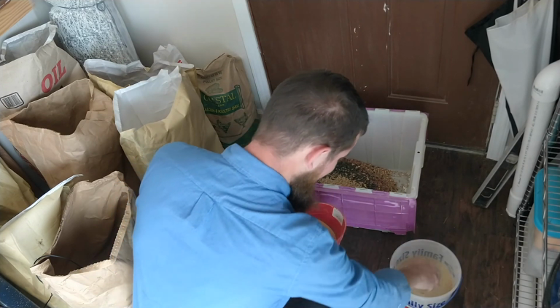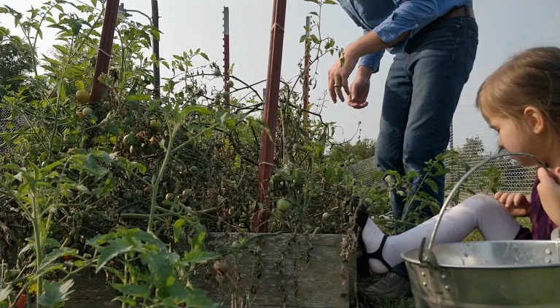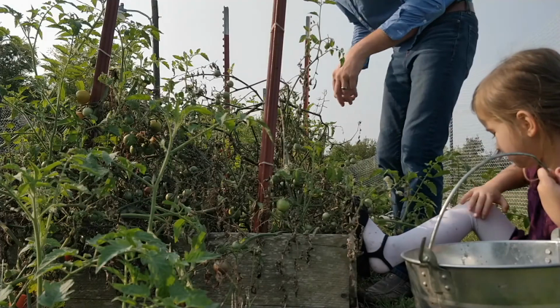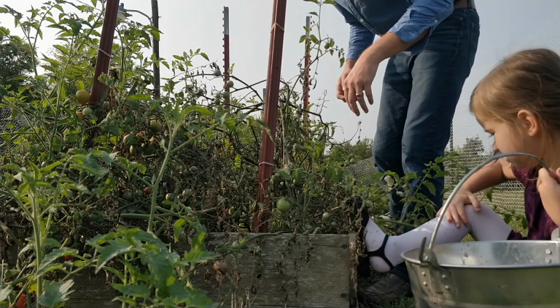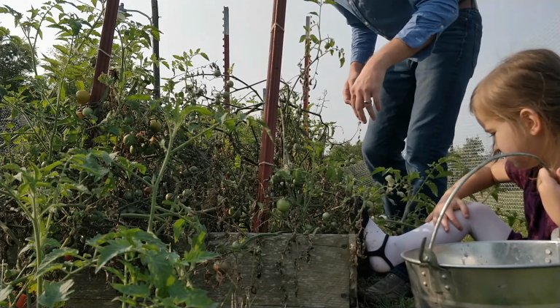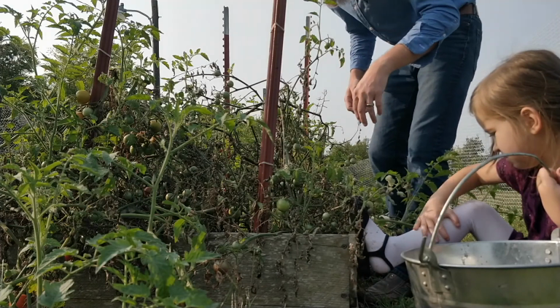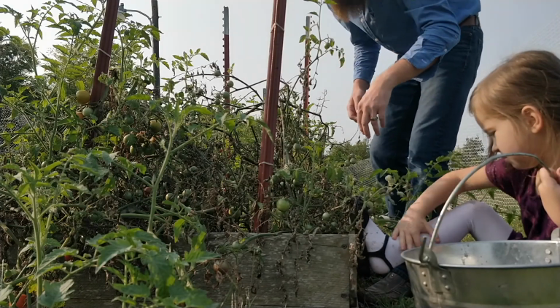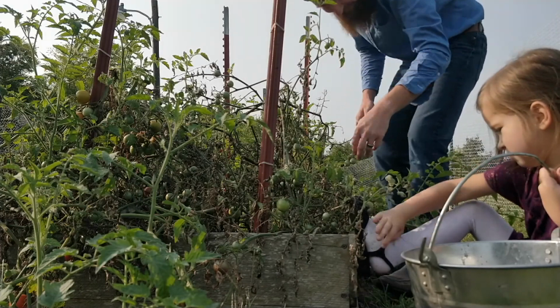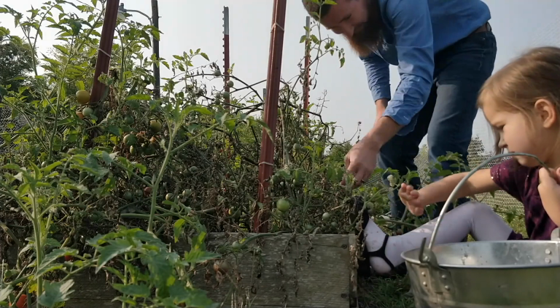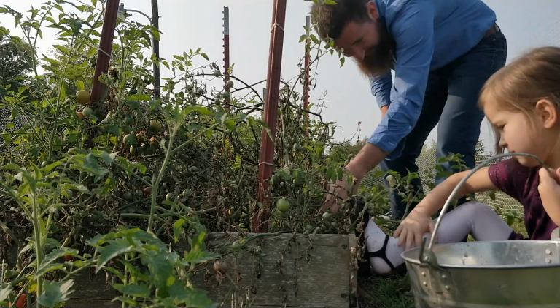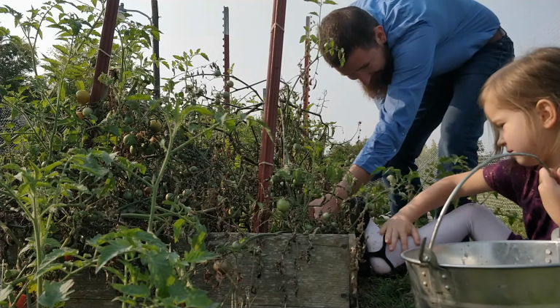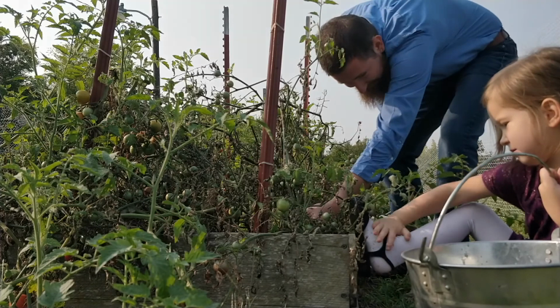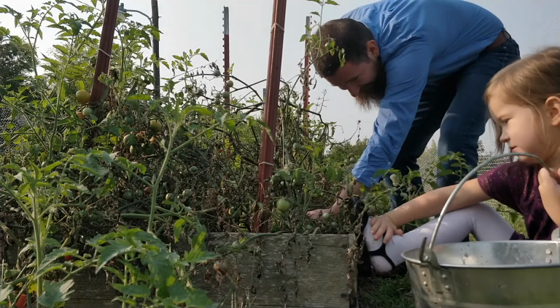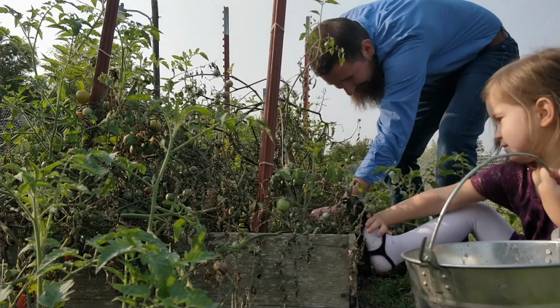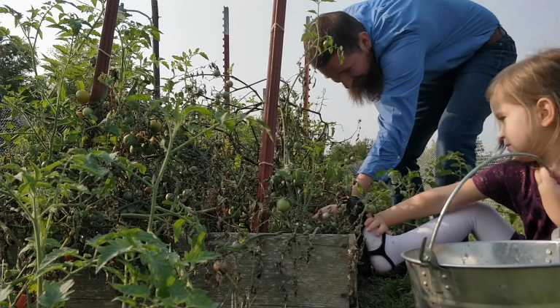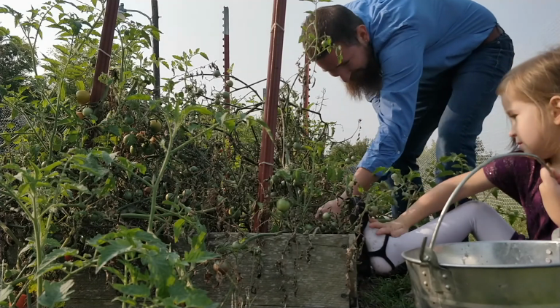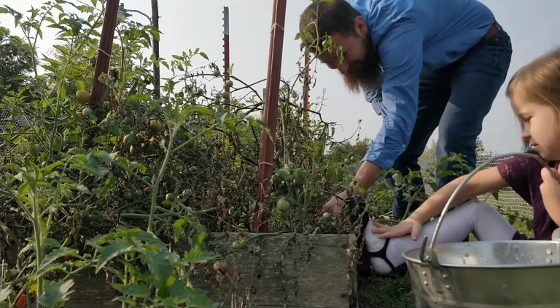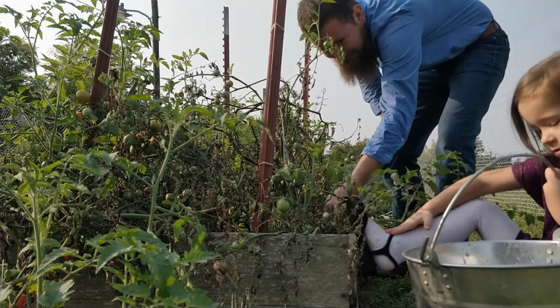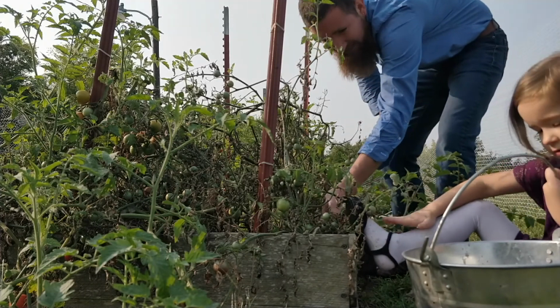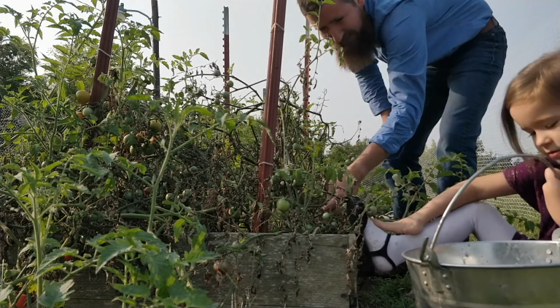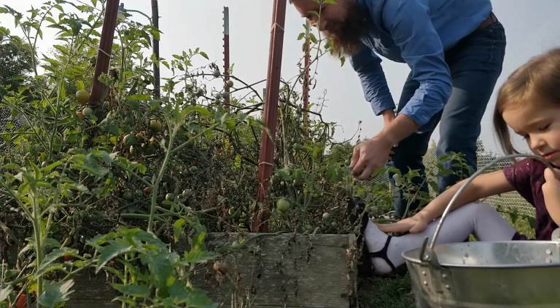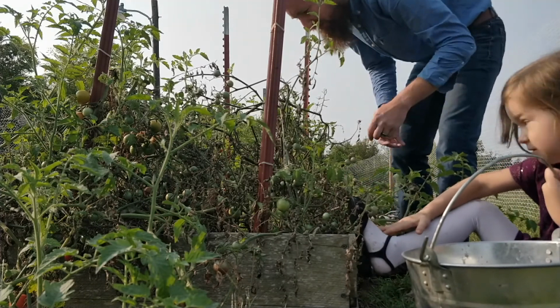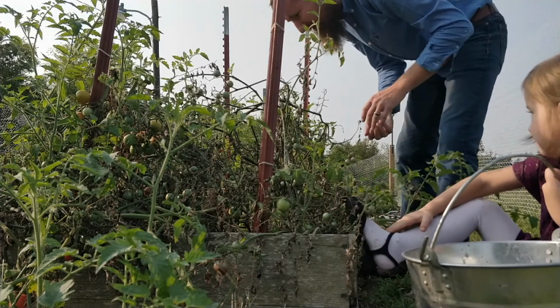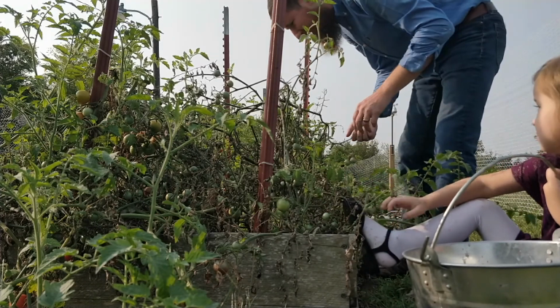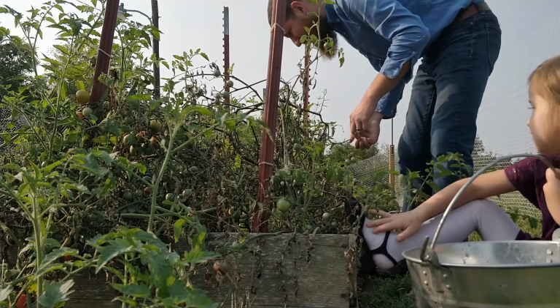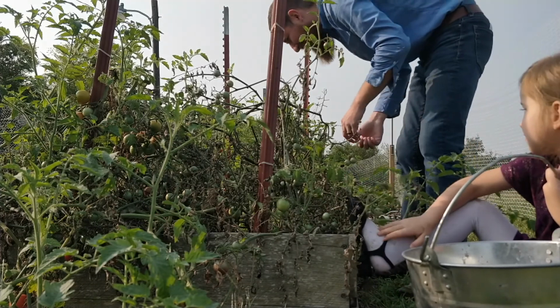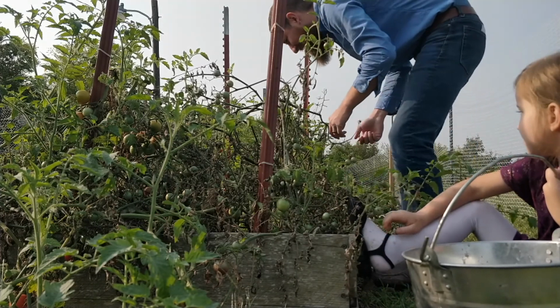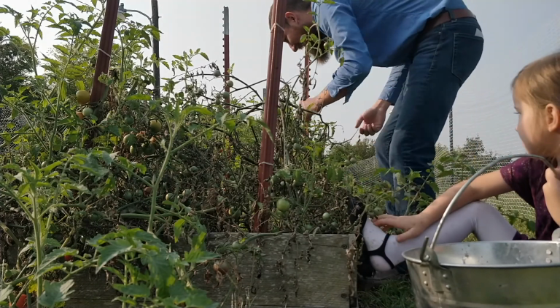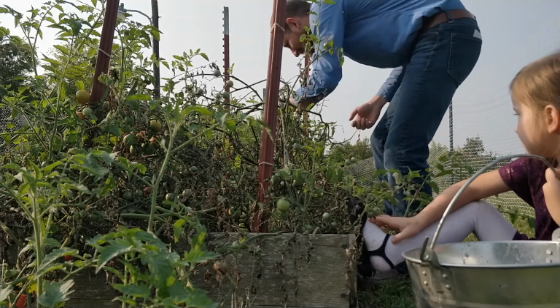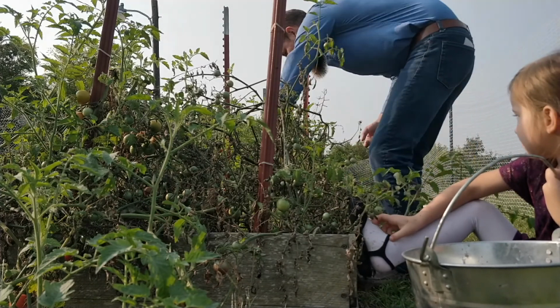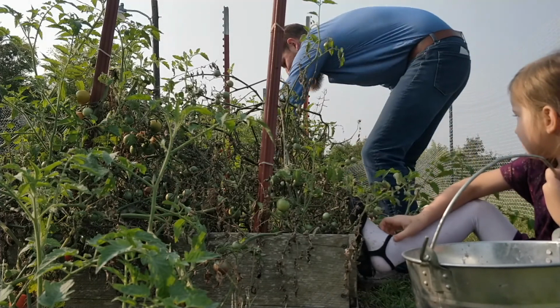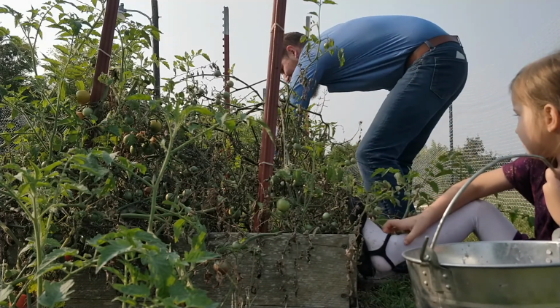We got so many cherry tomatoes out here, they're still coming — it's crazy.